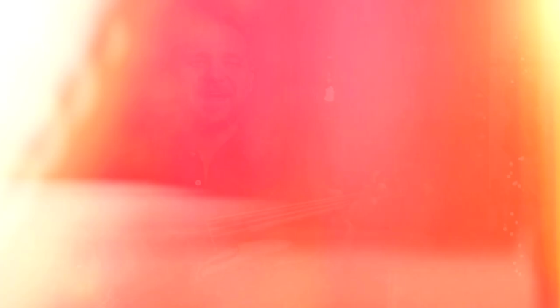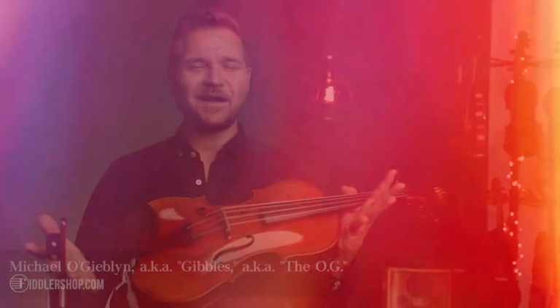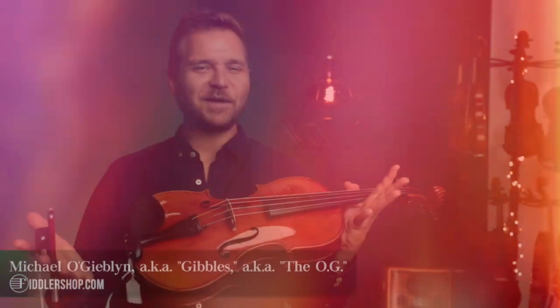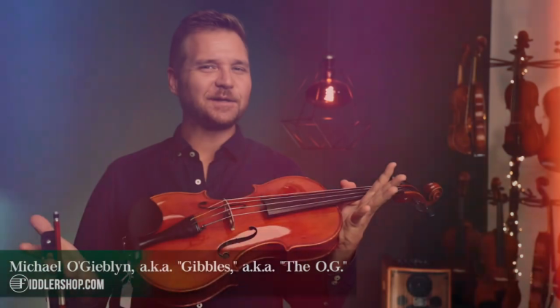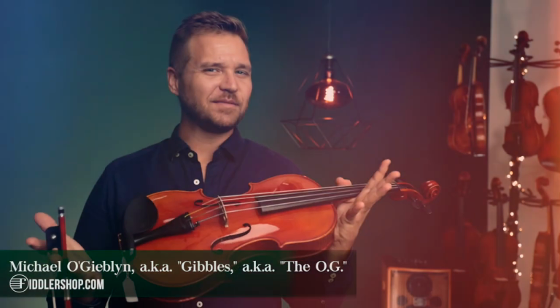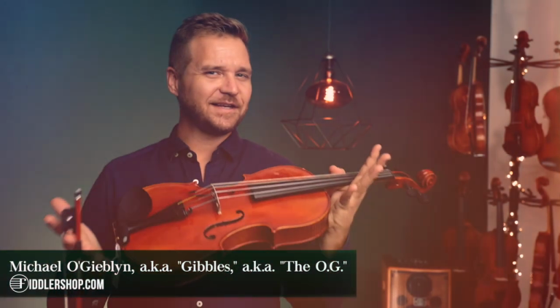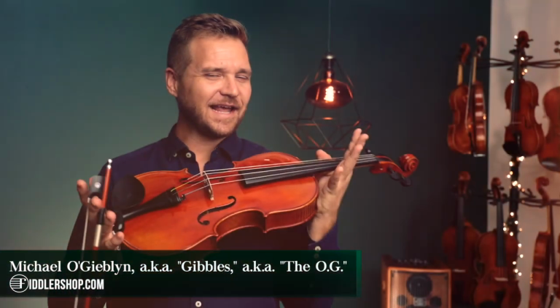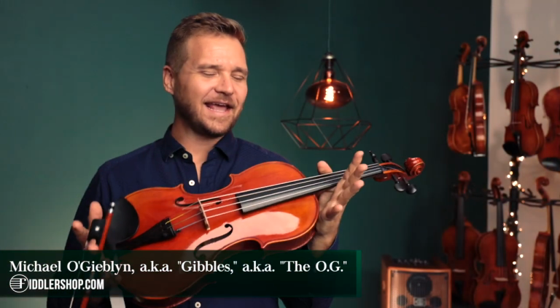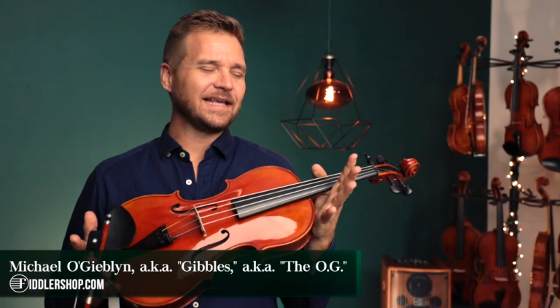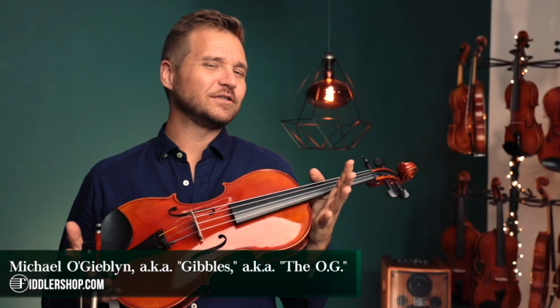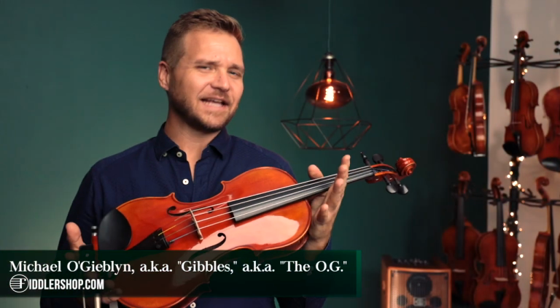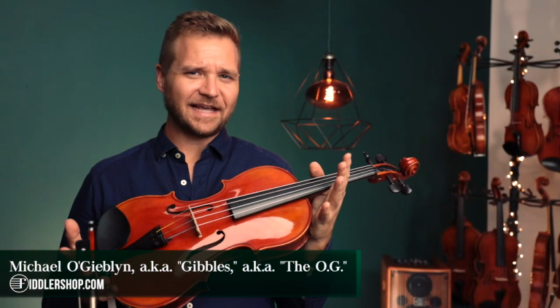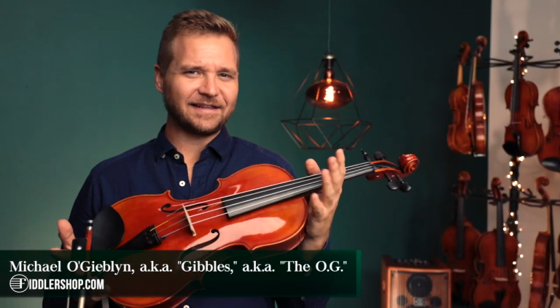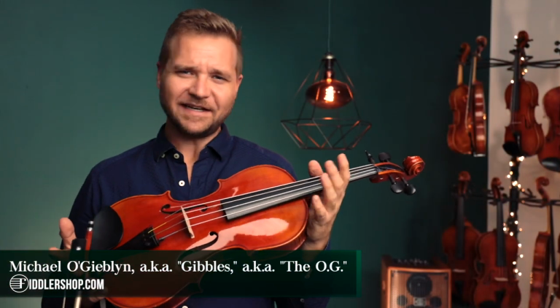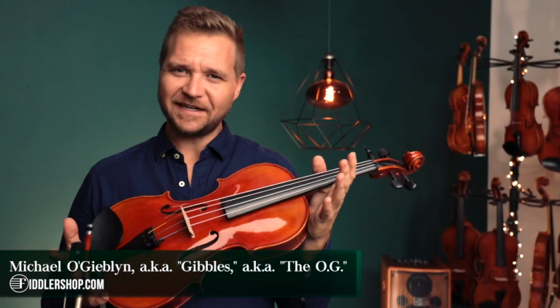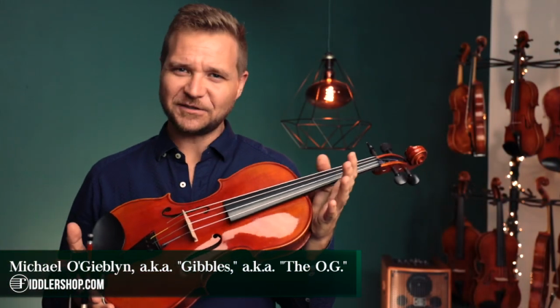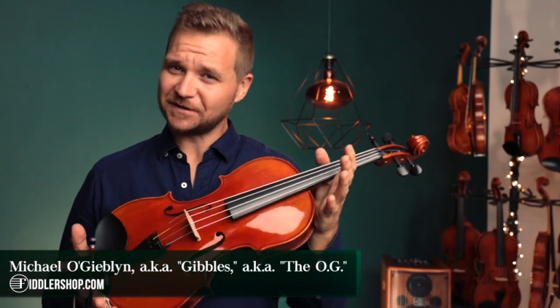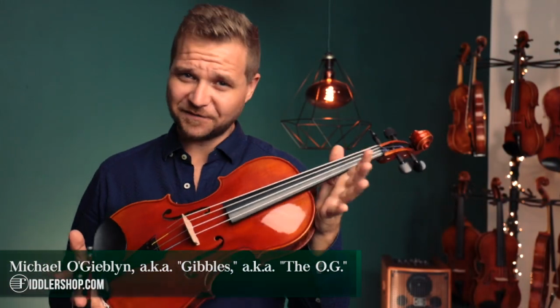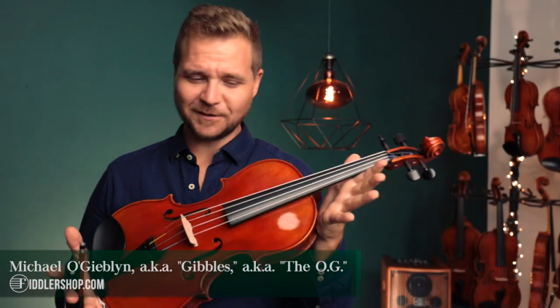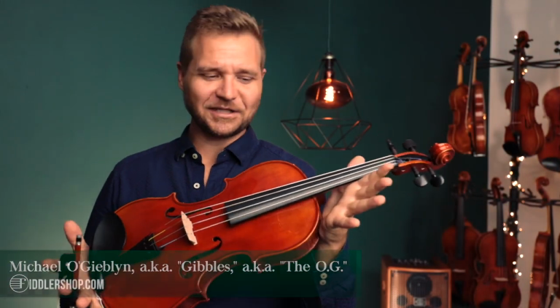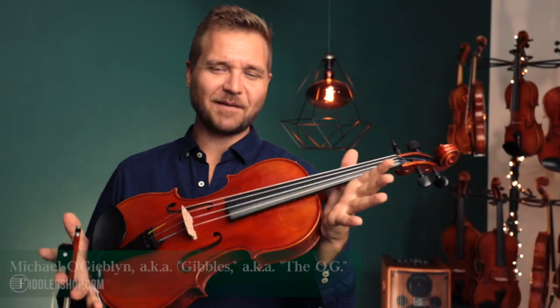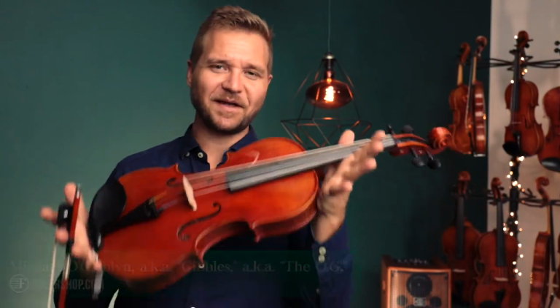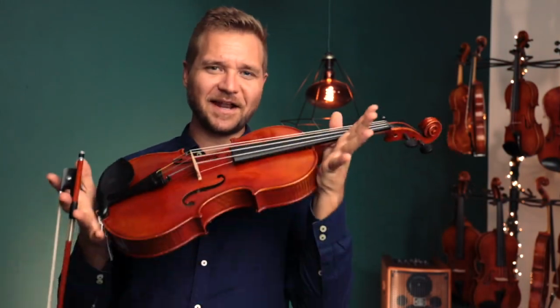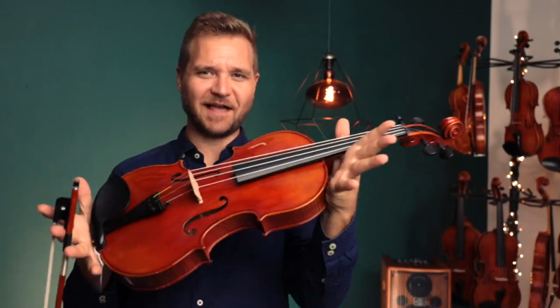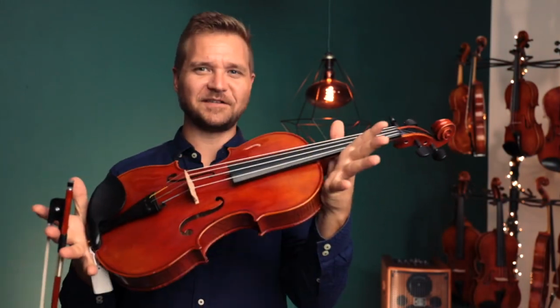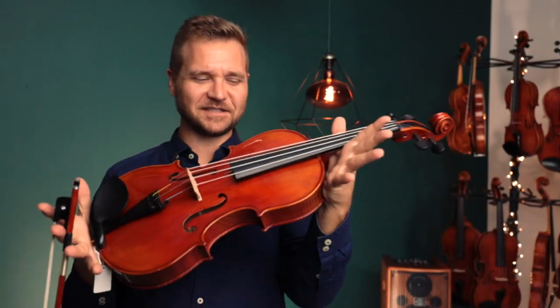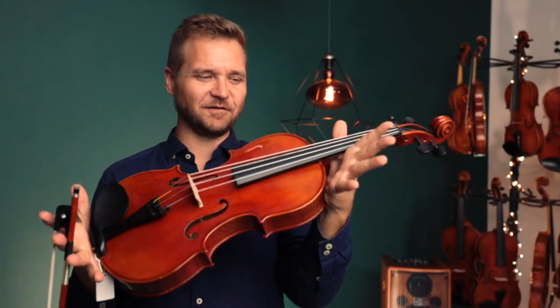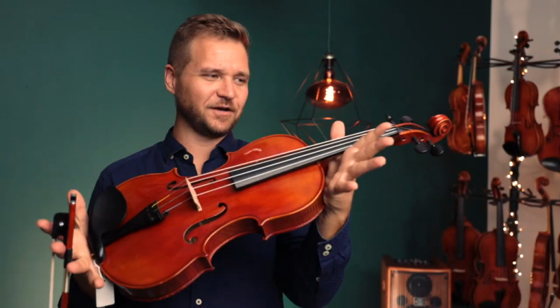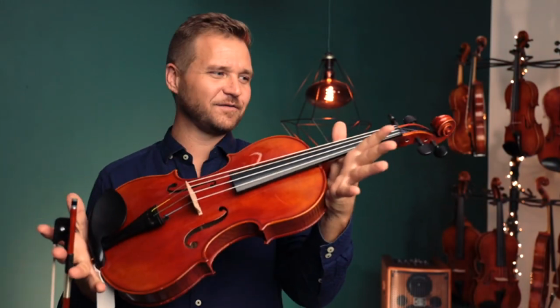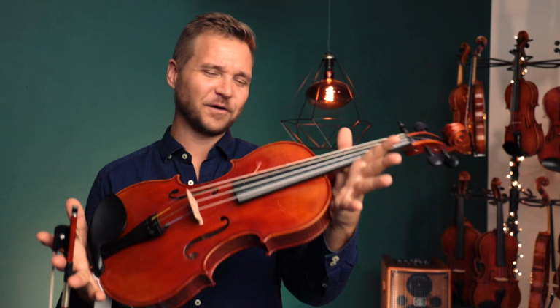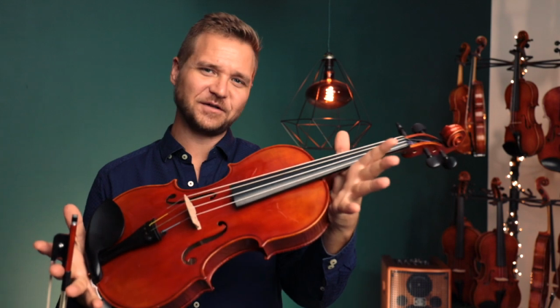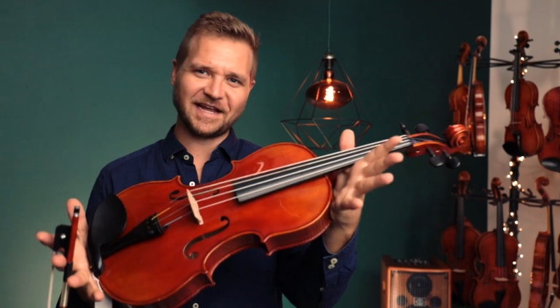Hi there, I'm Michael Giblin, a.k.a. Gibbles, a.k.a. the Indiana Jones of Fiddler Shop, and I have a discovery for you today.